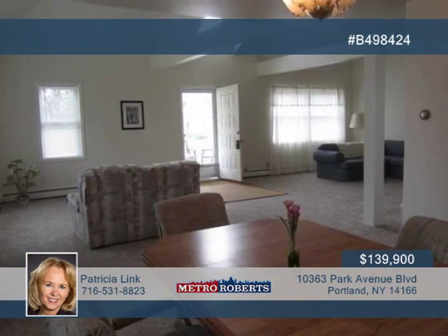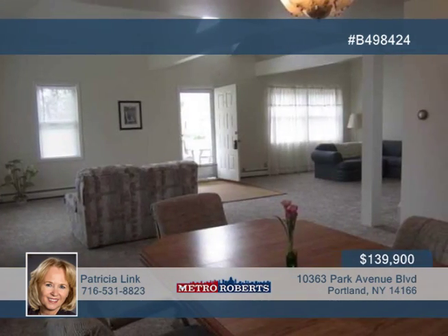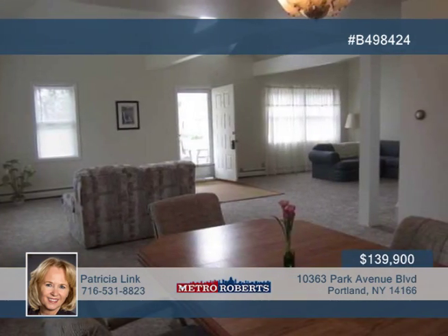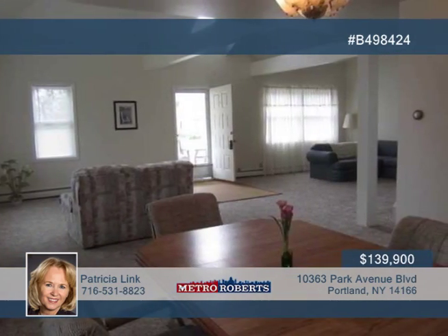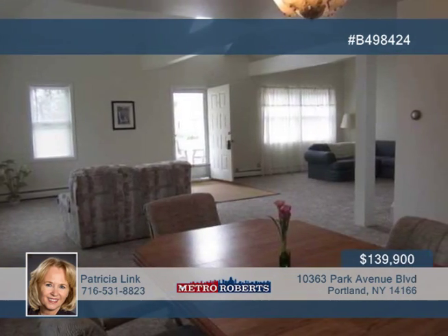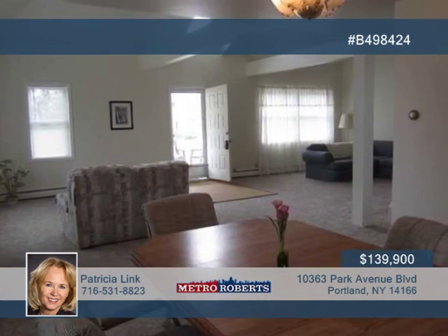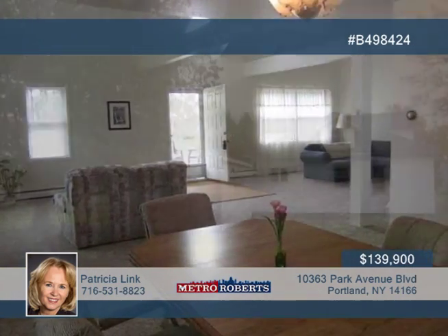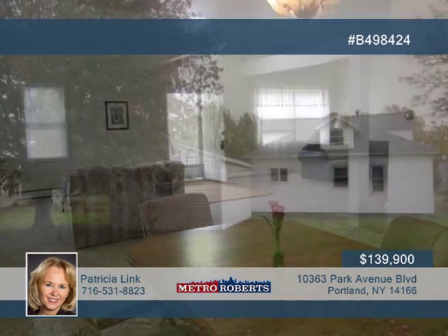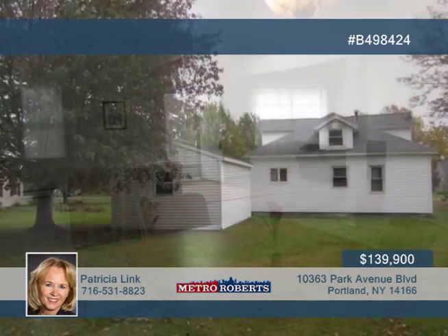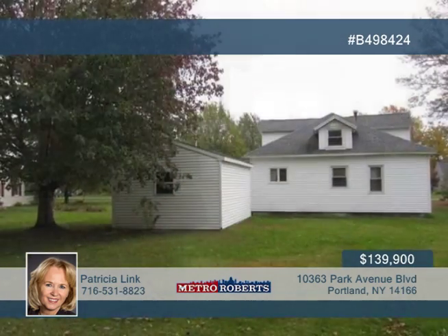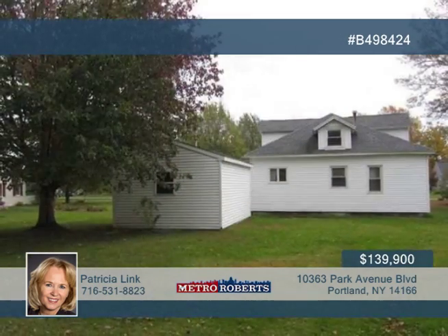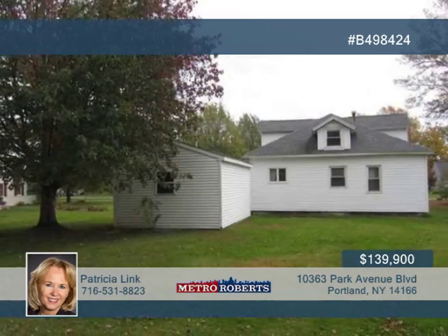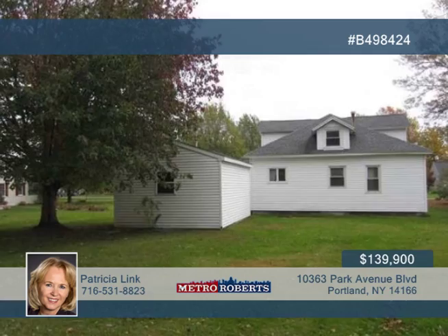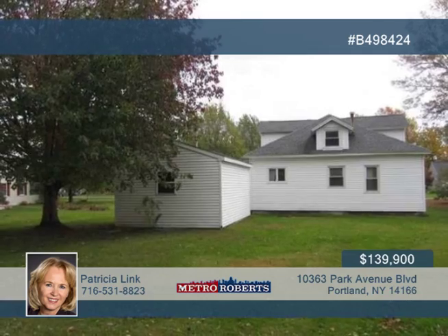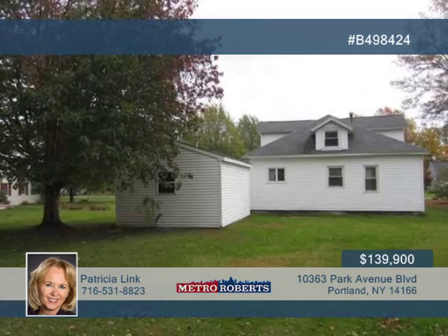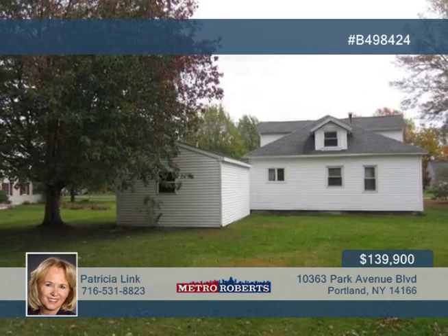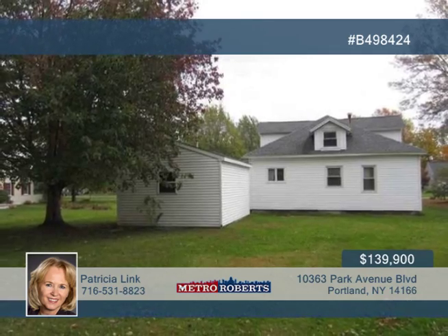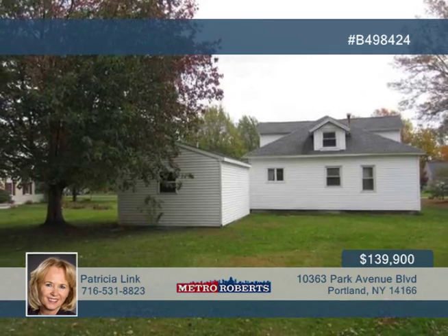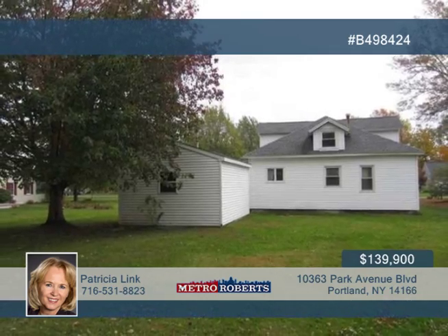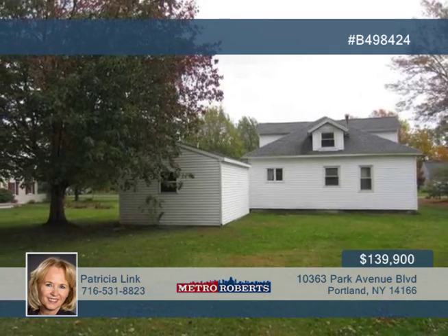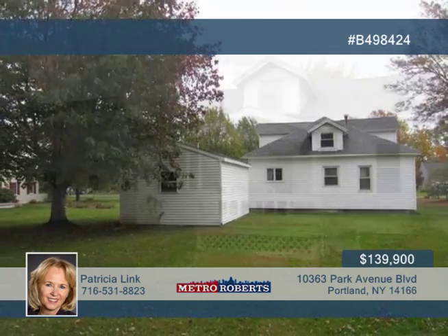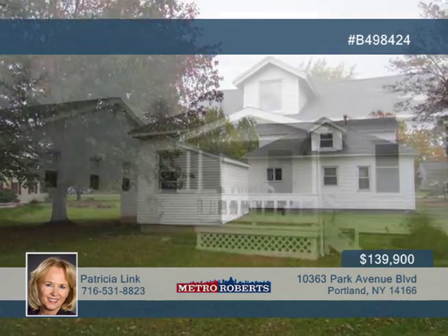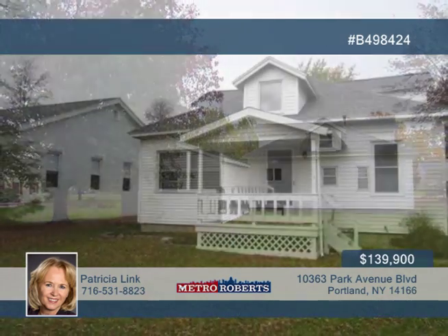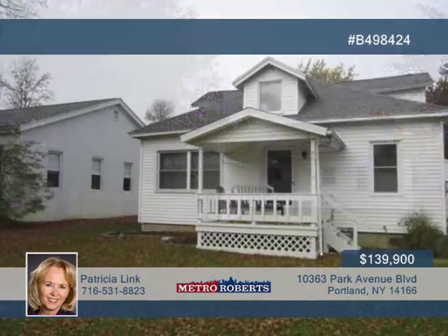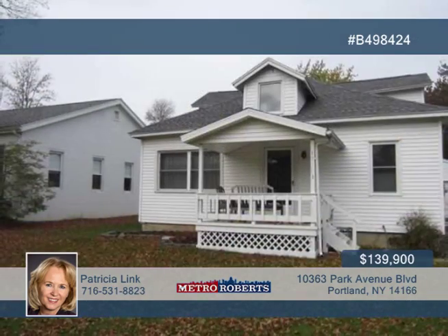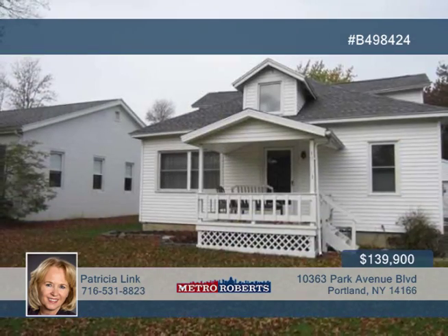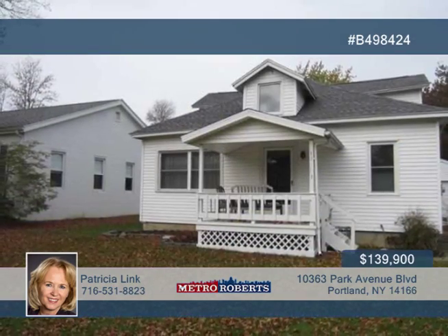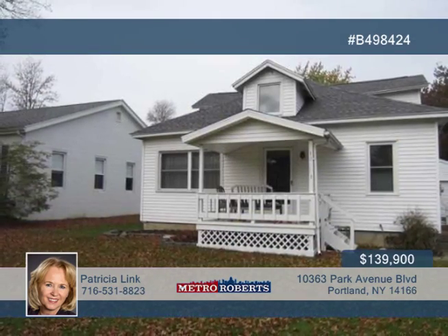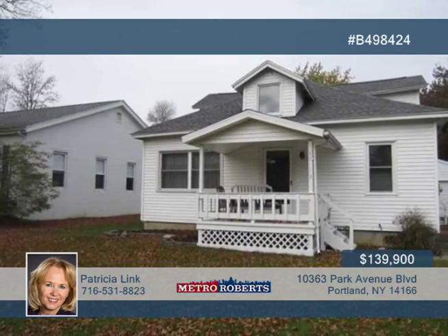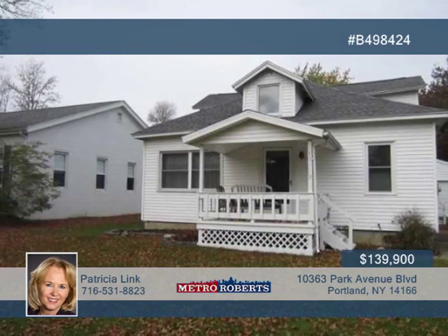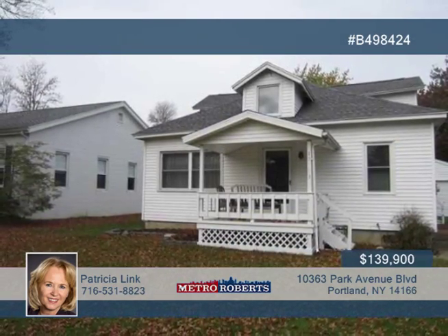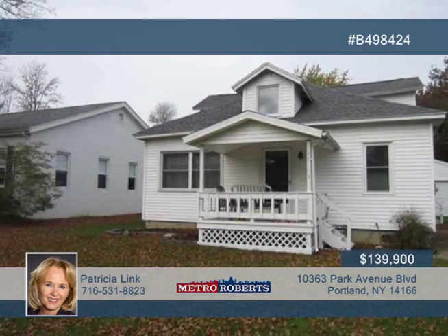All appliances and many furnishings are included. This is a must-see, so be sure to call Patricia Link and Stephanie Bish today.